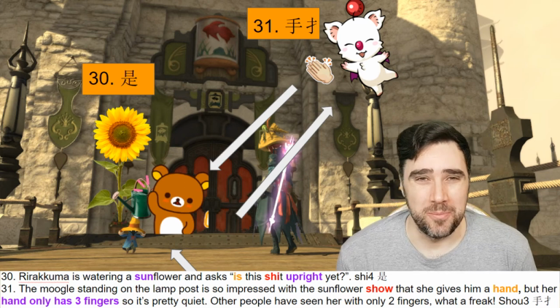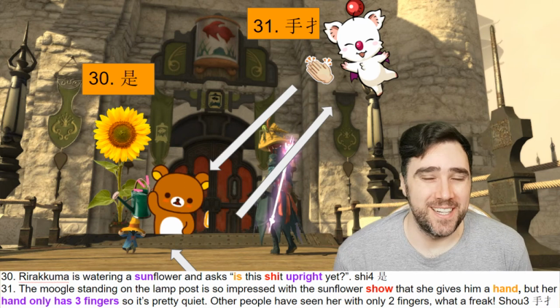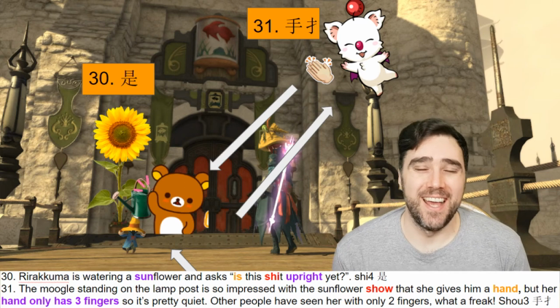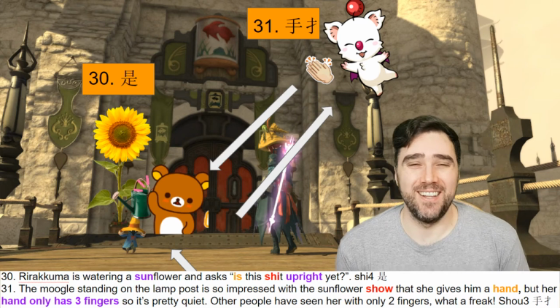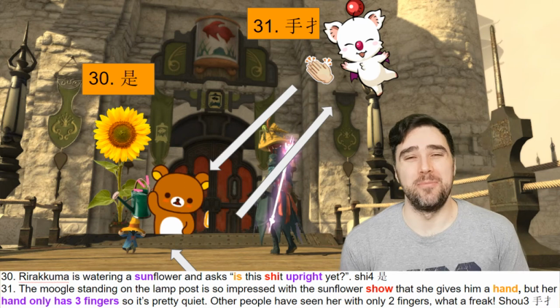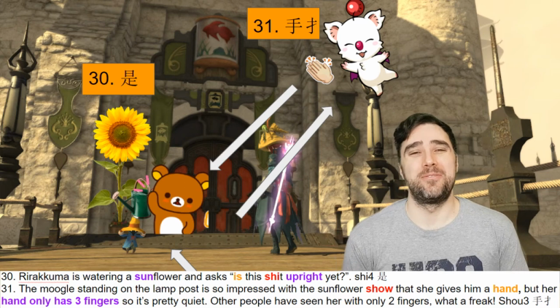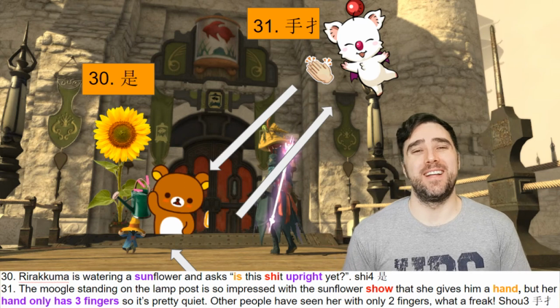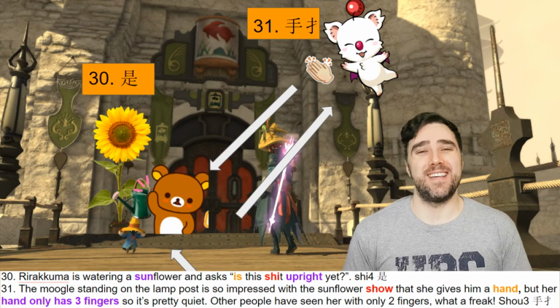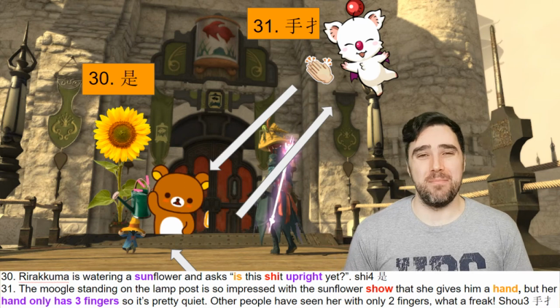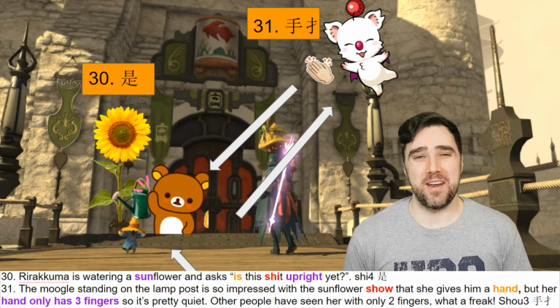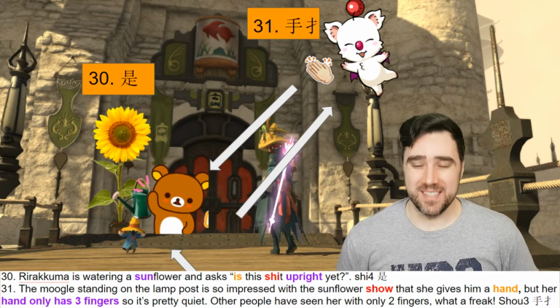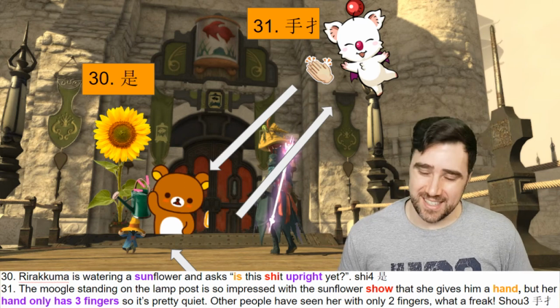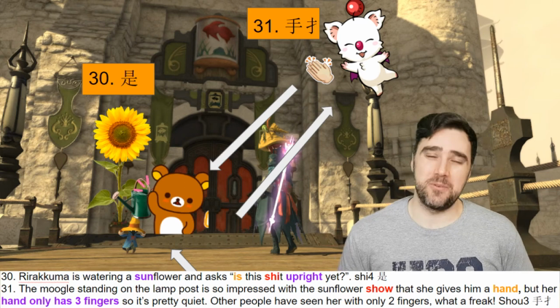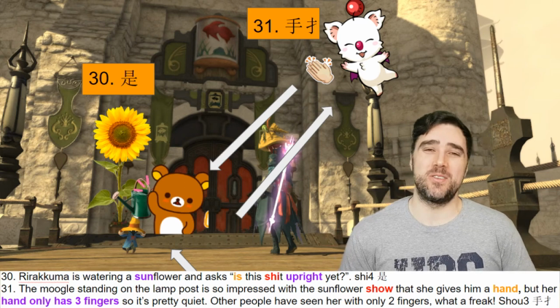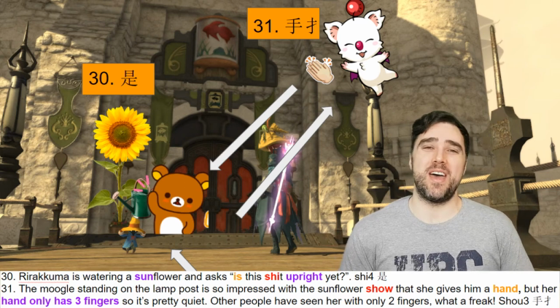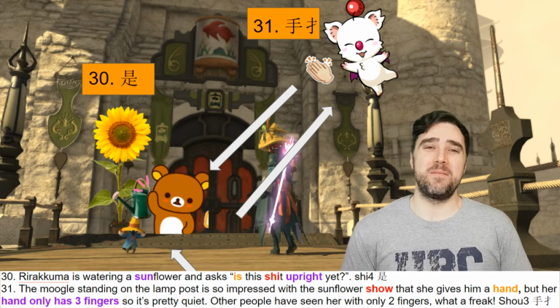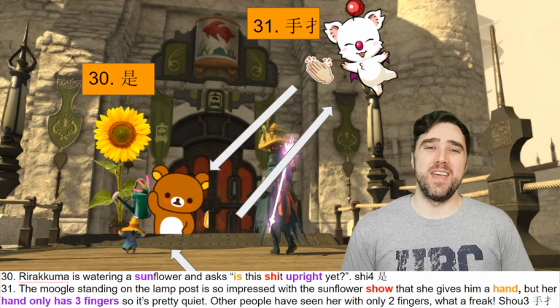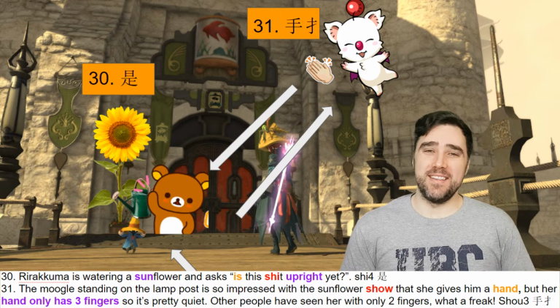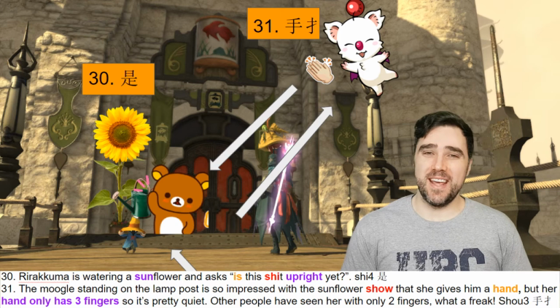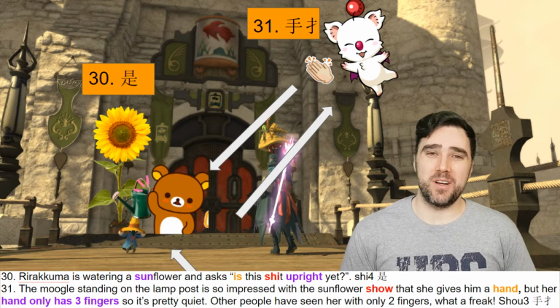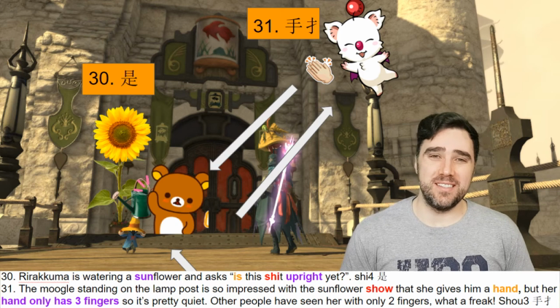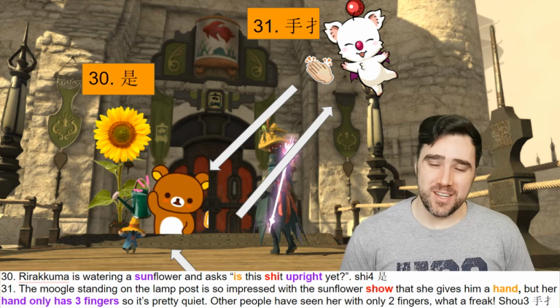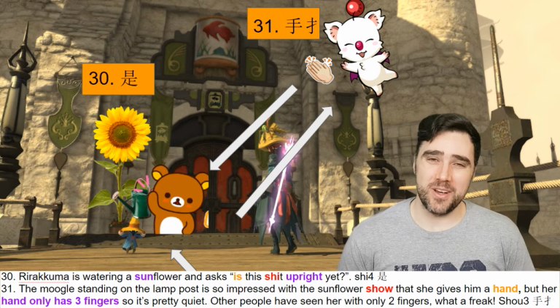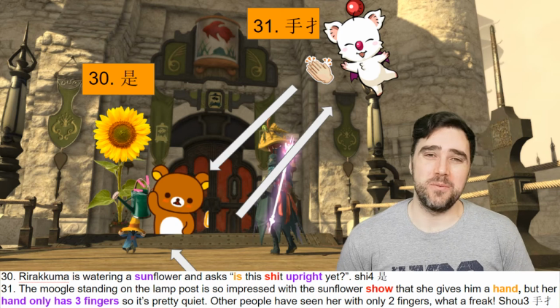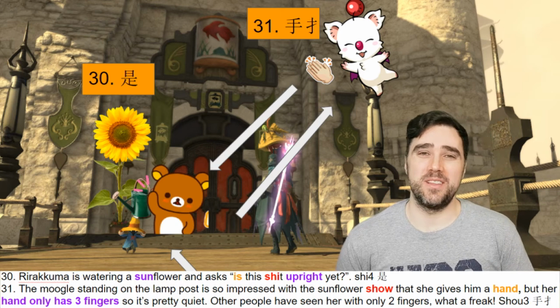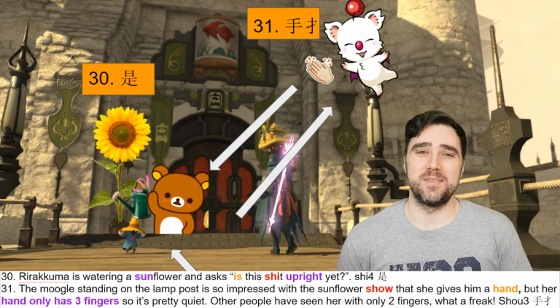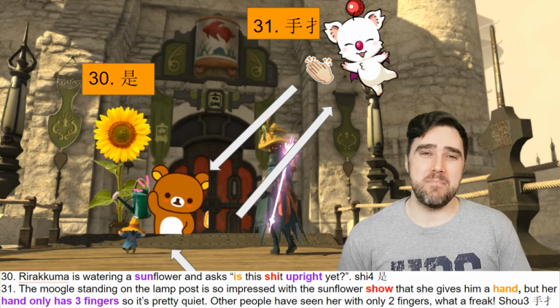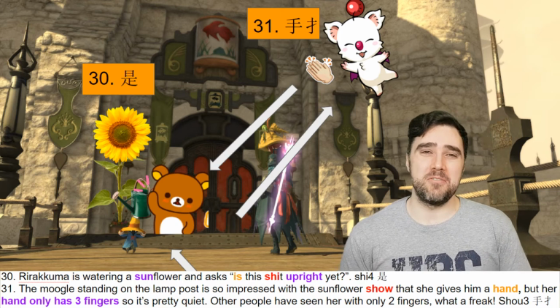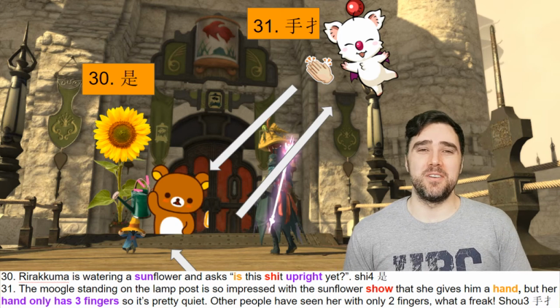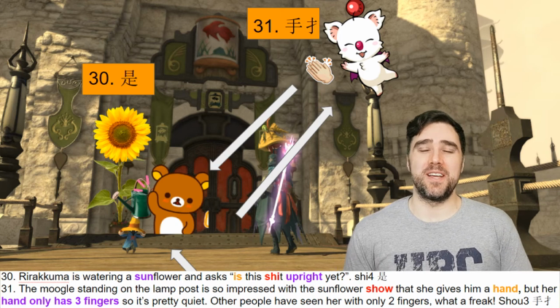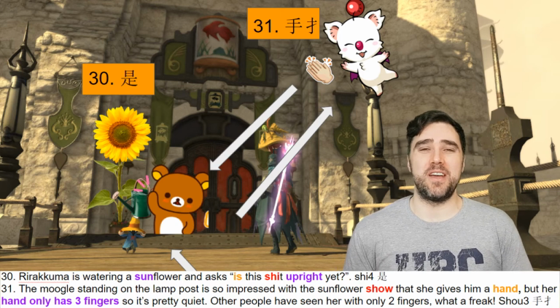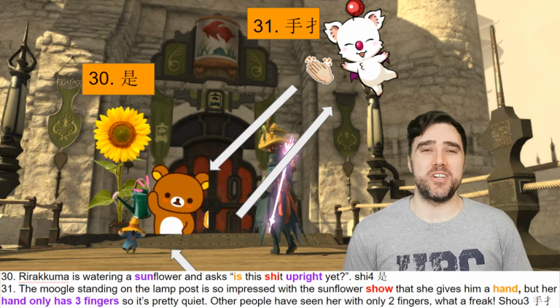你好我的朋友們! Hello, my friends. I'm Adam. This is Language Arts with Adam, and today we're continuing on with this Mandarin learning adventure.